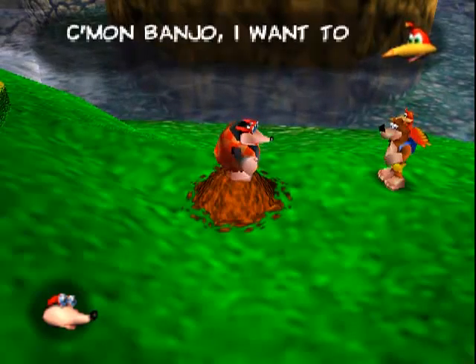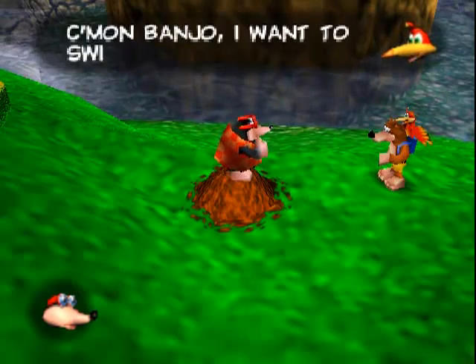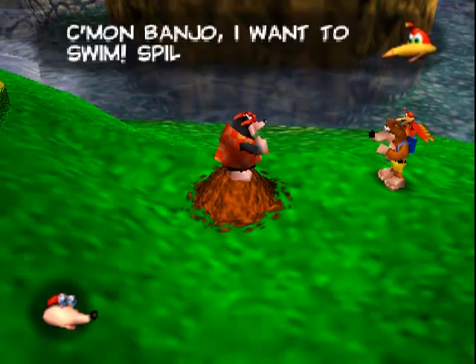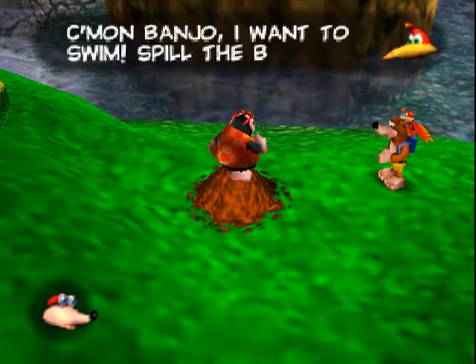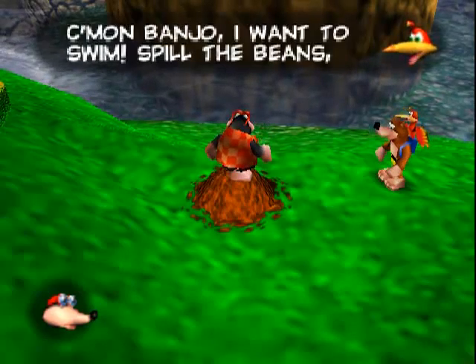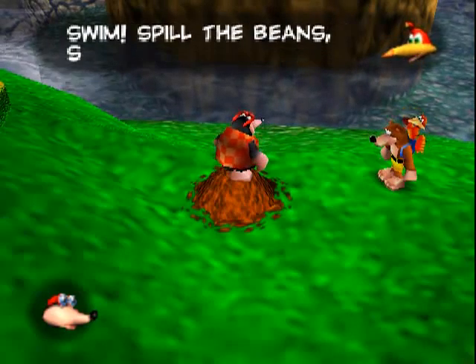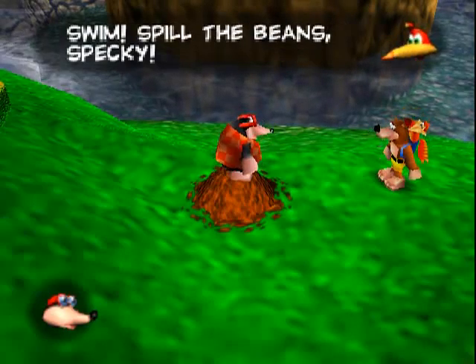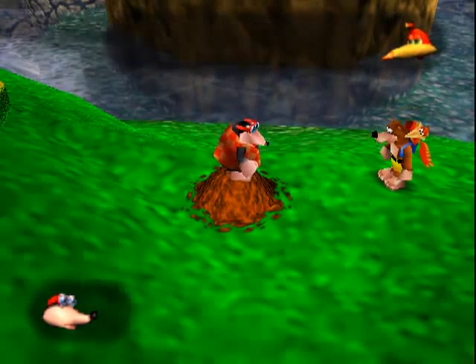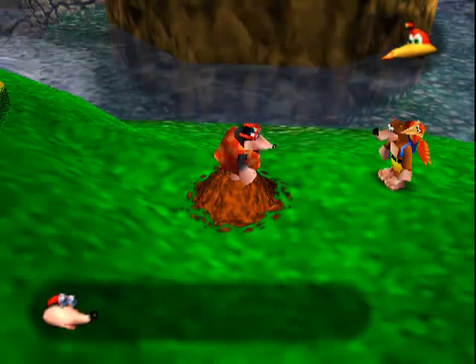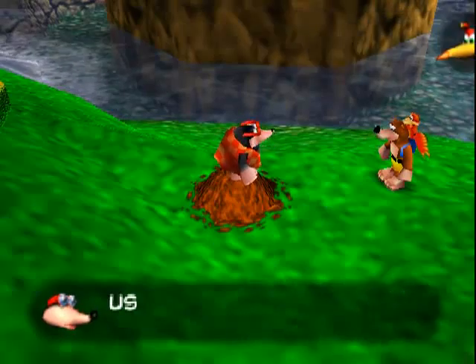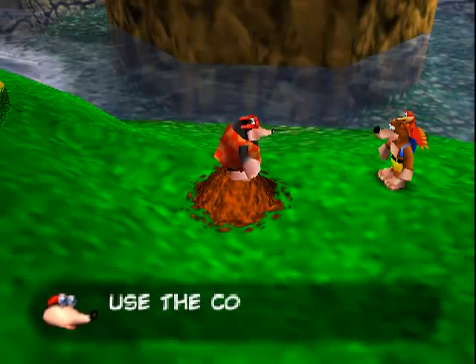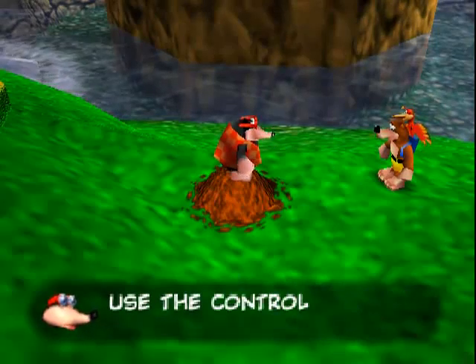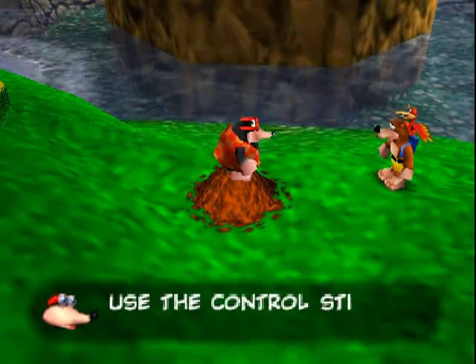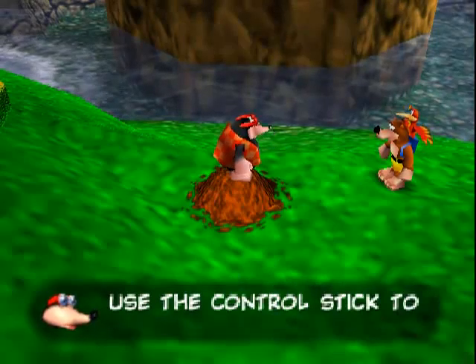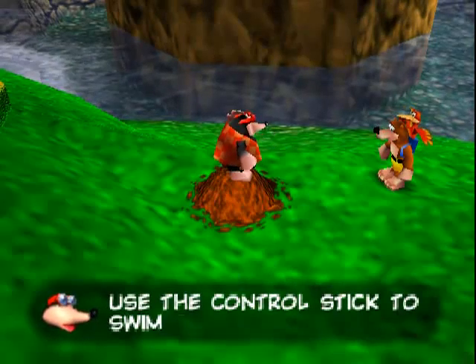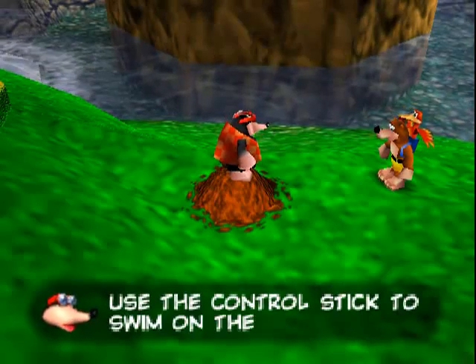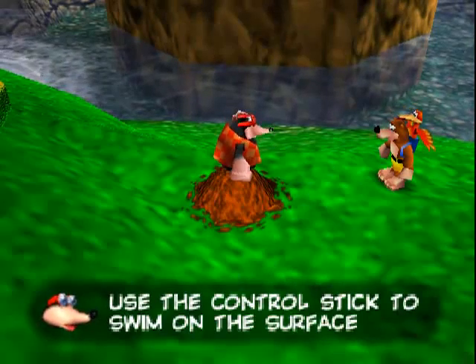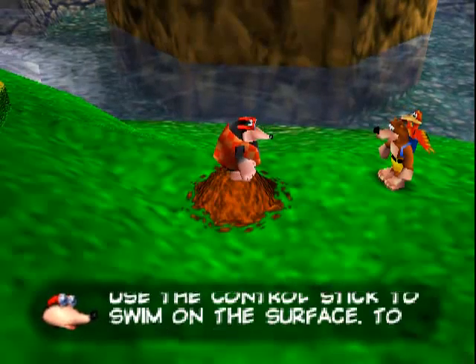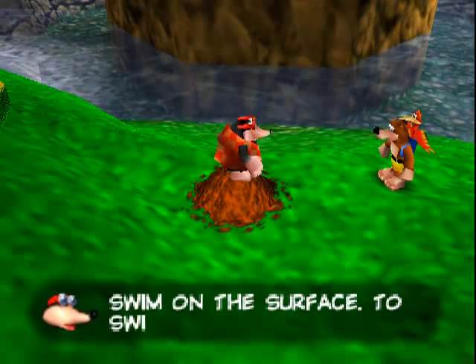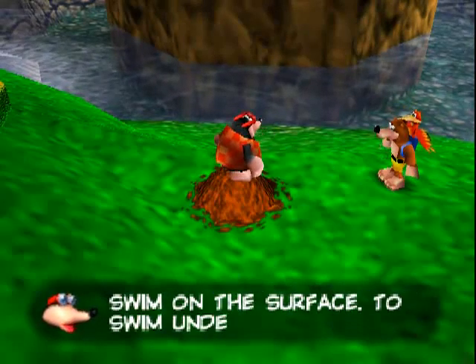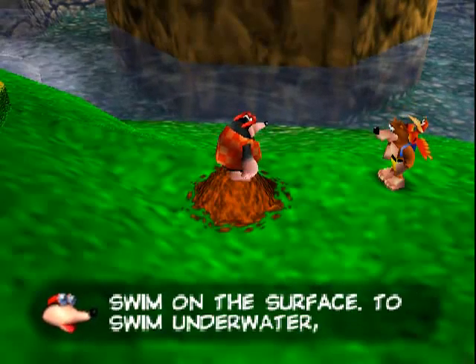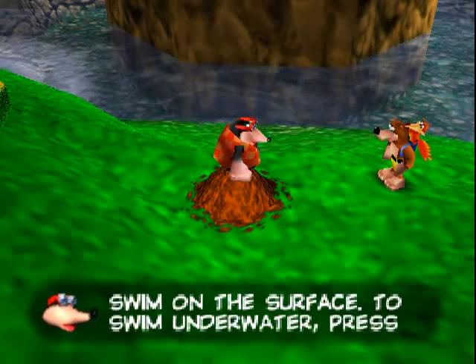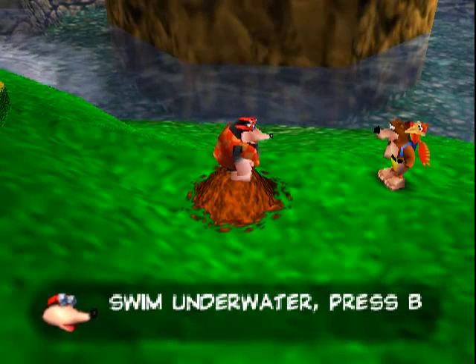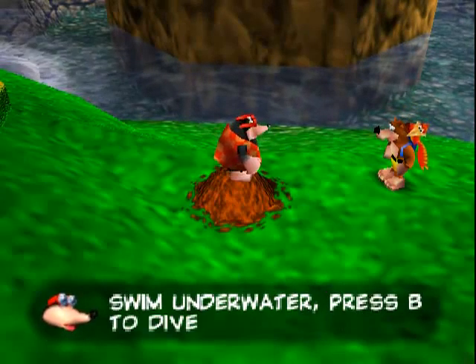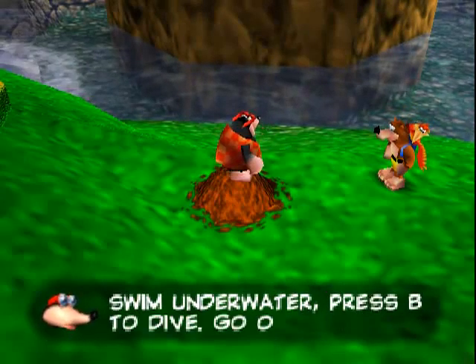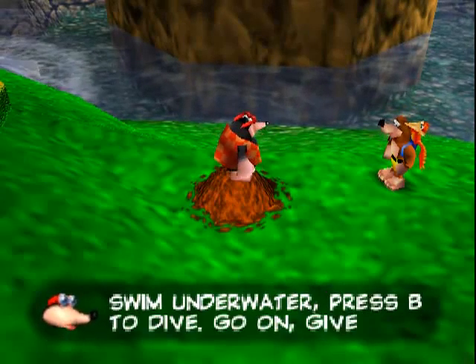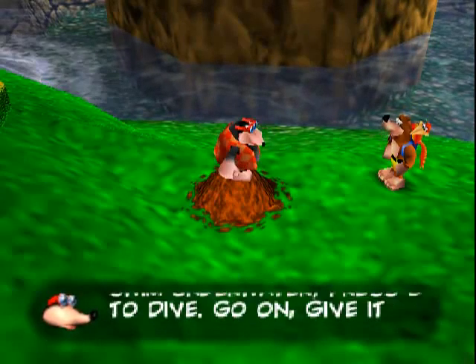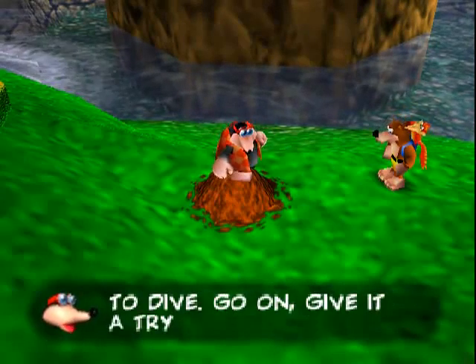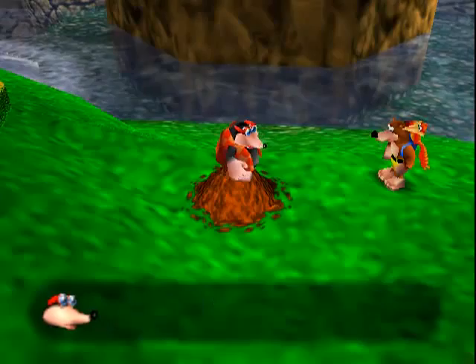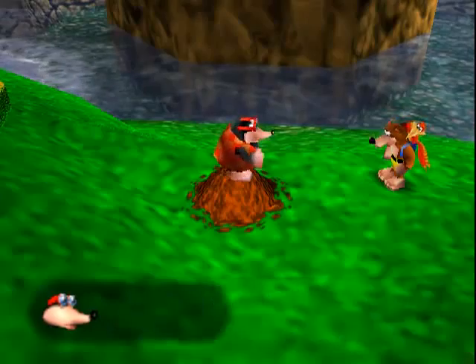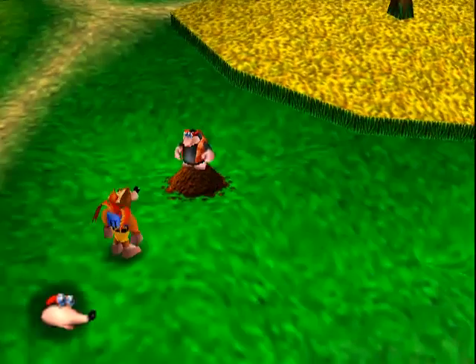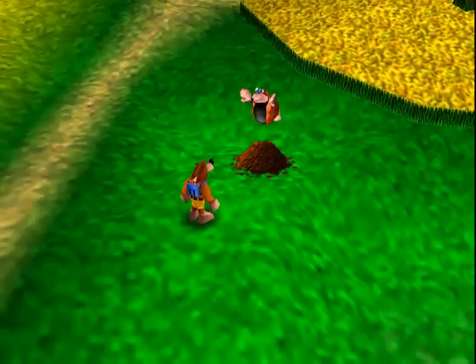Come on, Banjo, I want to swim. Spill the beans, Specky. Use the control stick to swim on the surface. To swim underwater, press B to dive. Go on, give it a try.